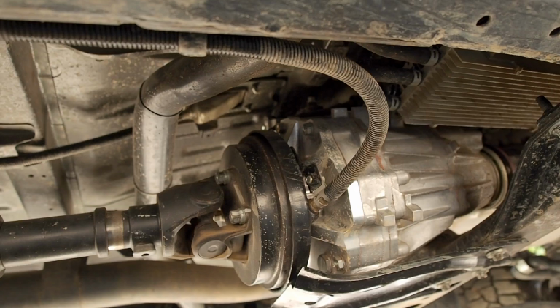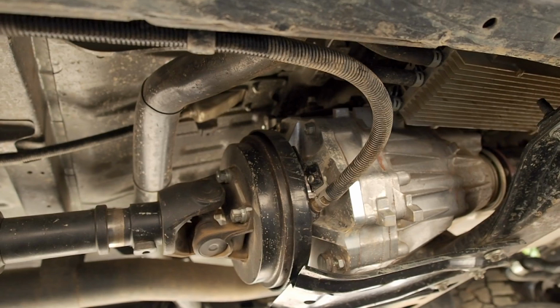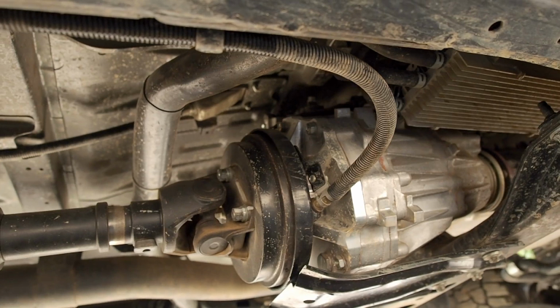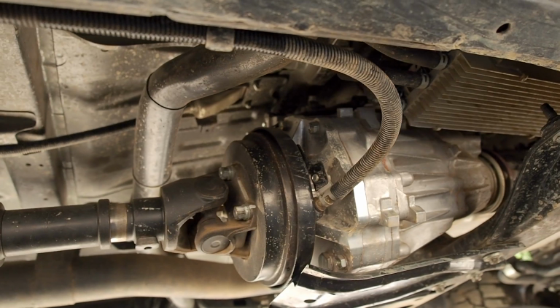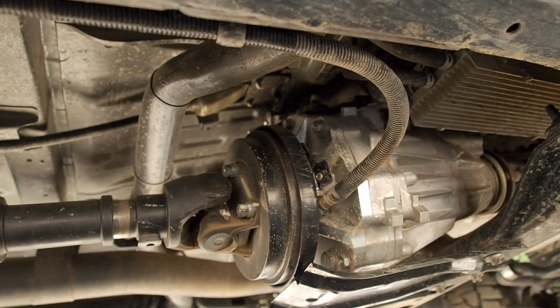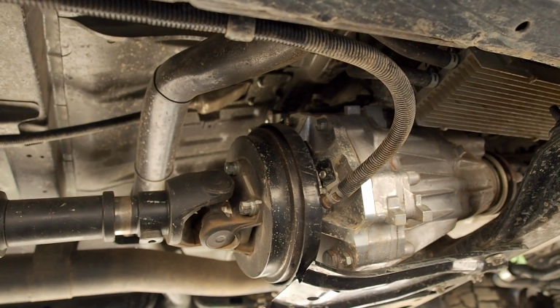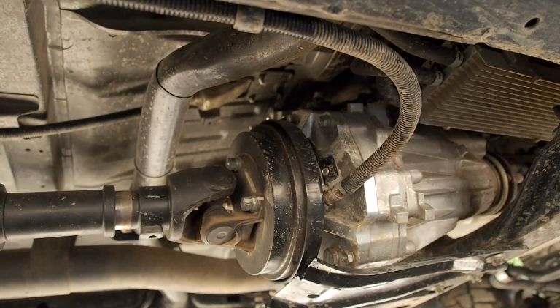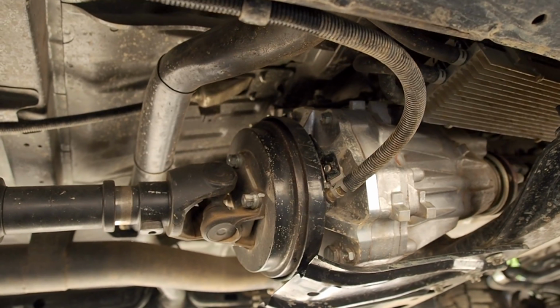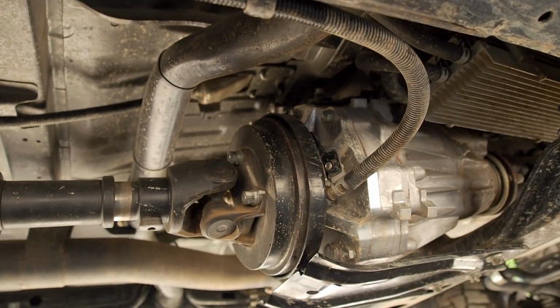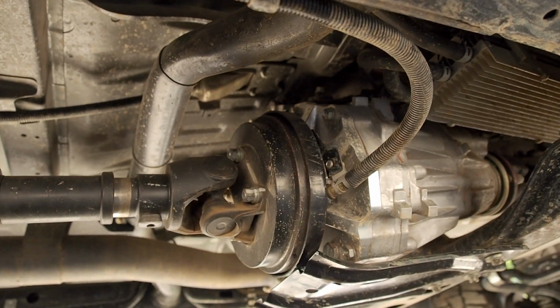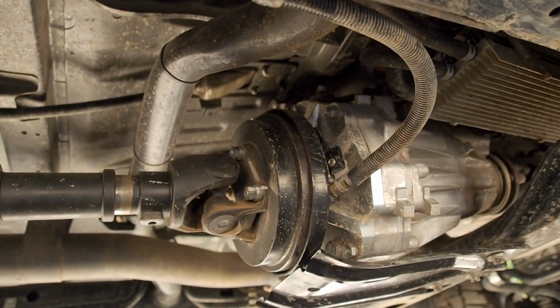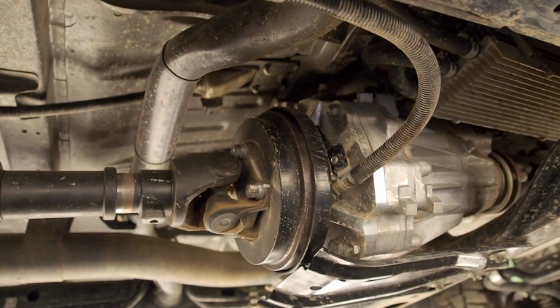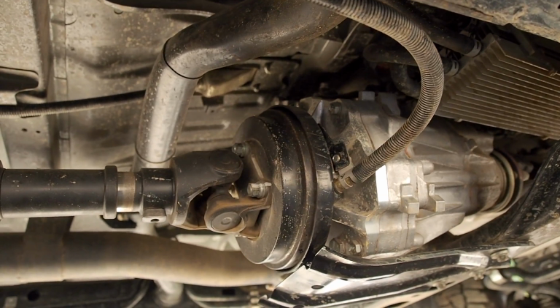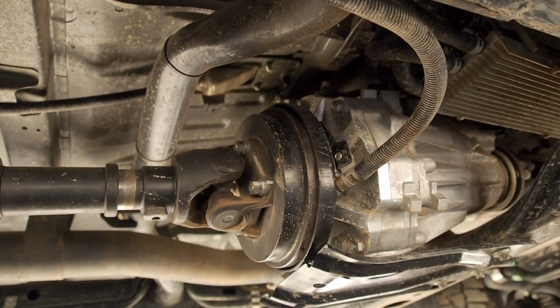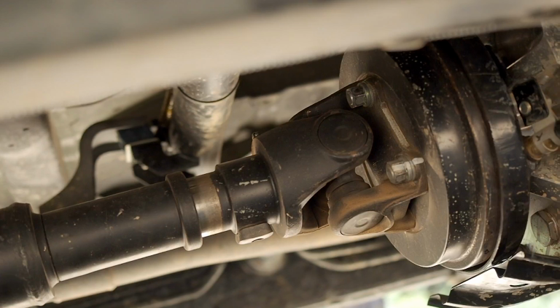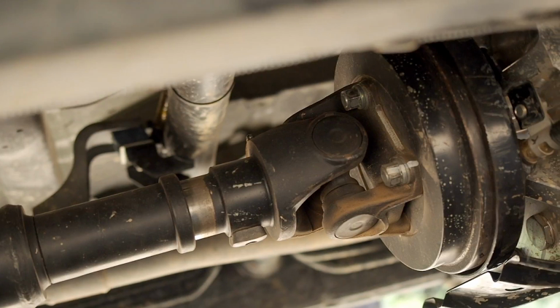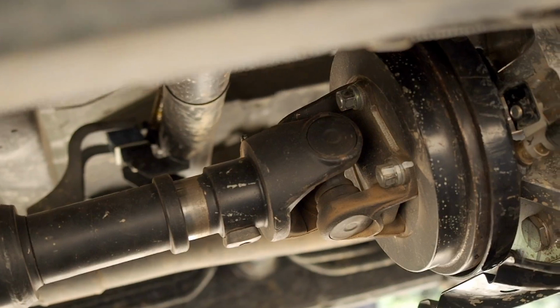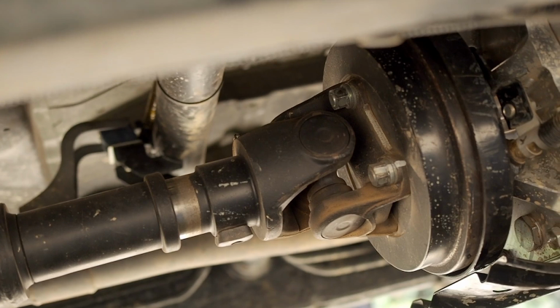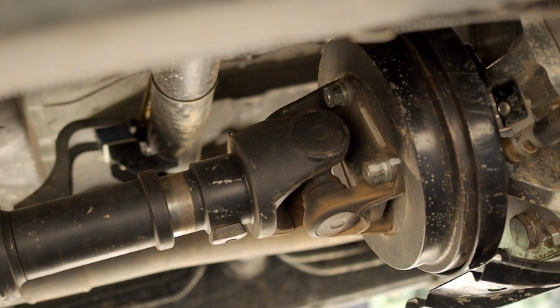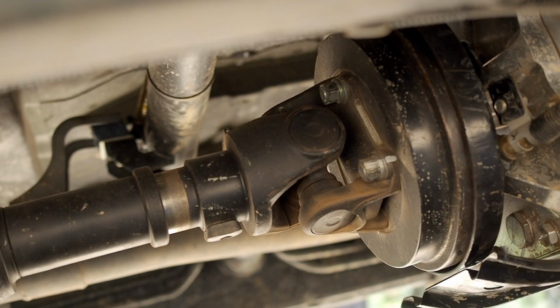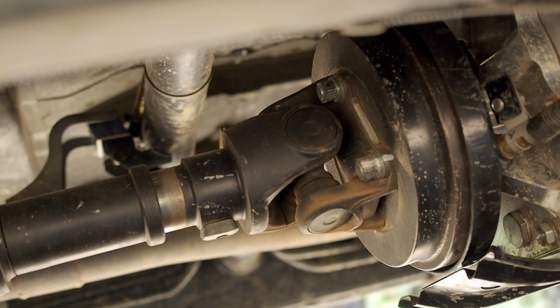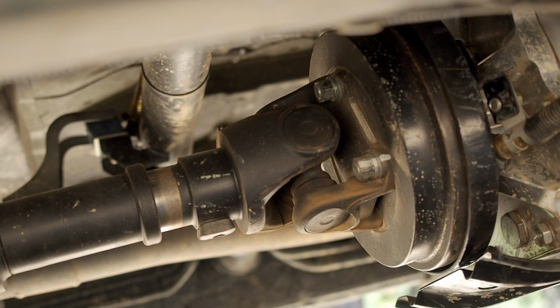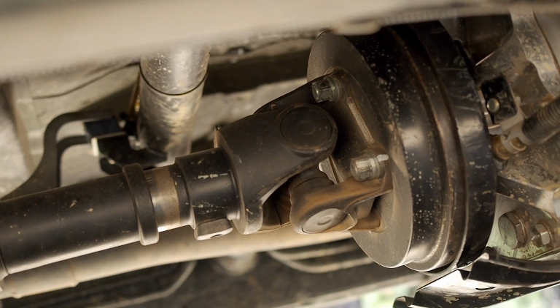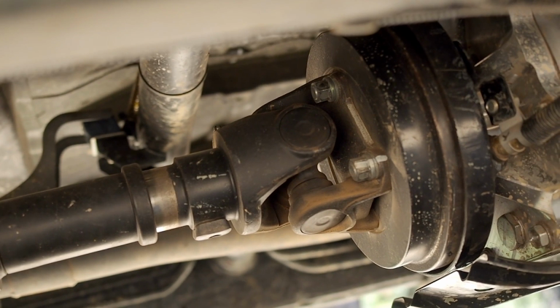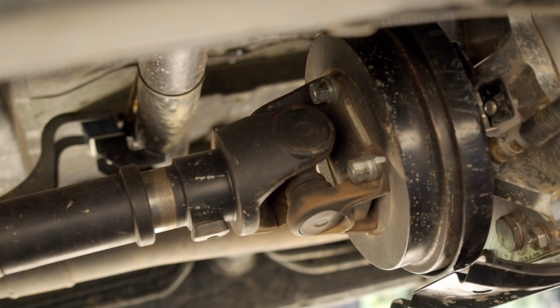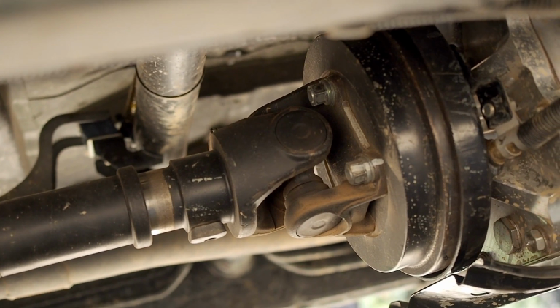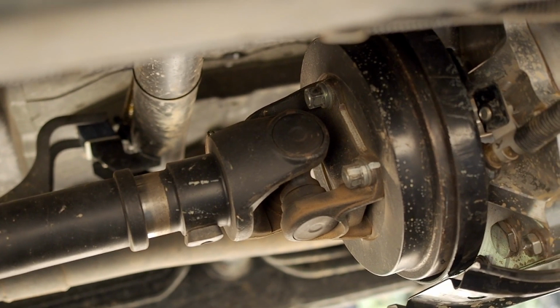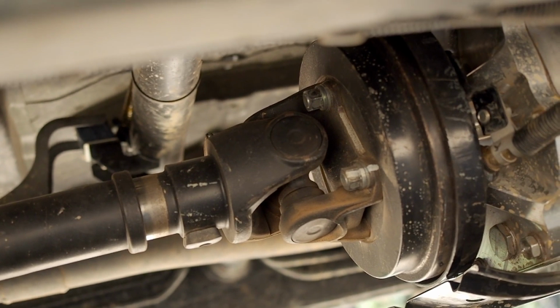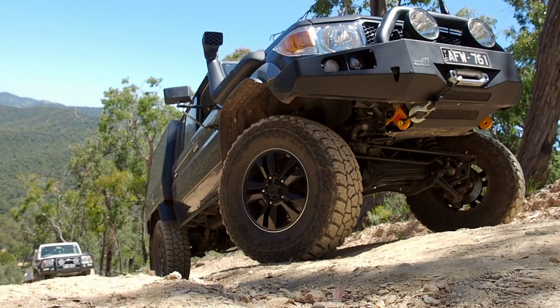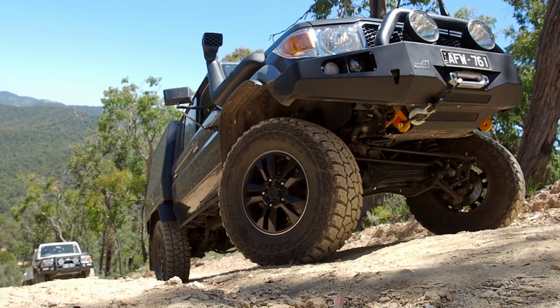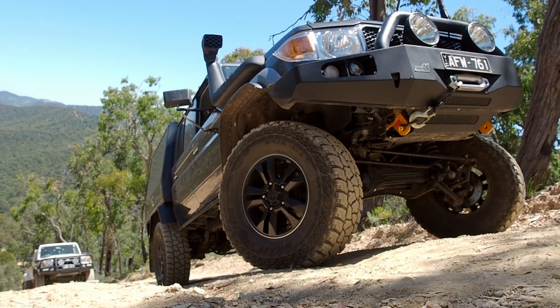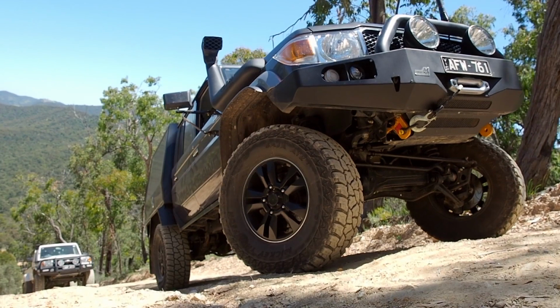So we've removed the handbrake from the rear wheels and located it at the back of the transmission — it's a transmission or tail shaft mounted handbrake.